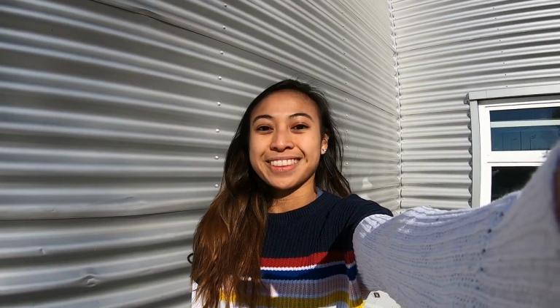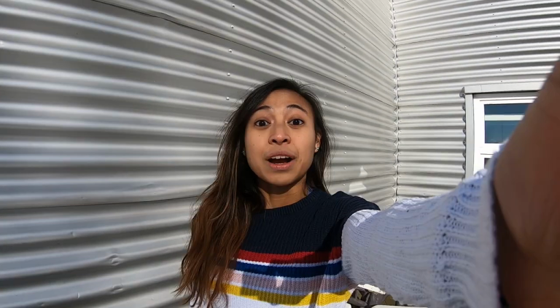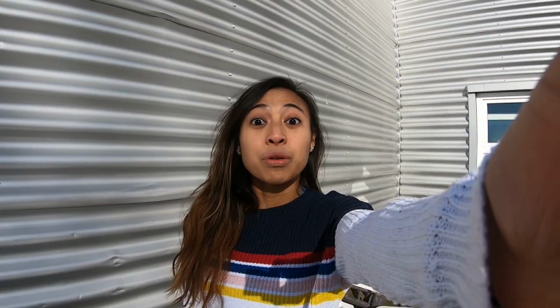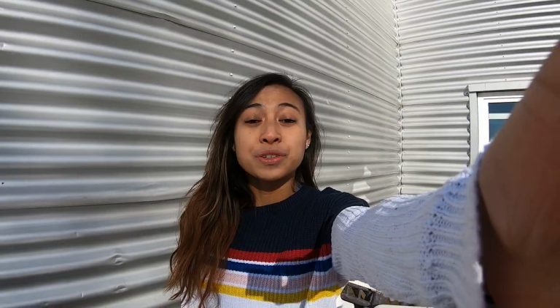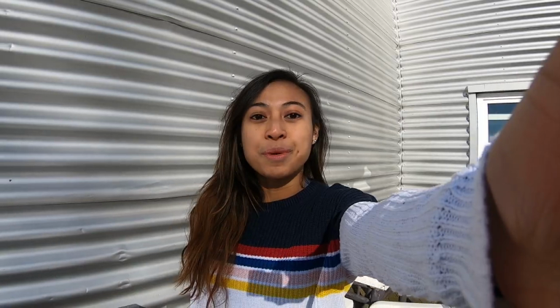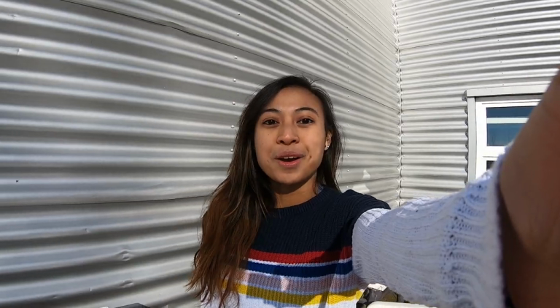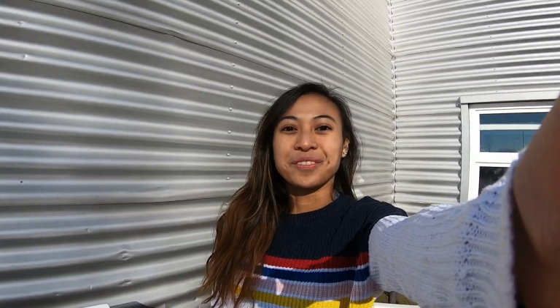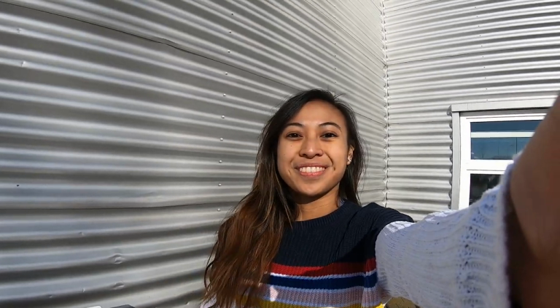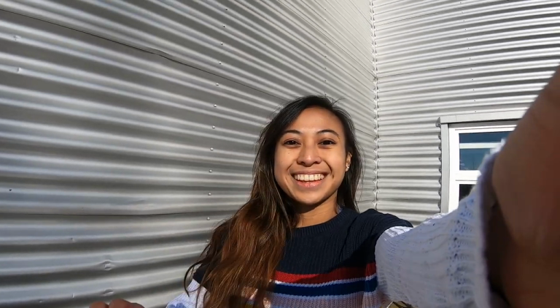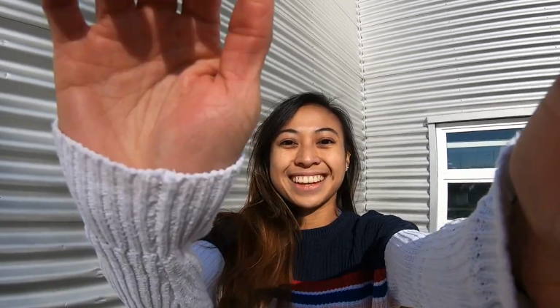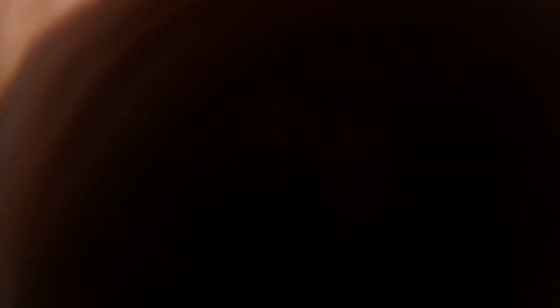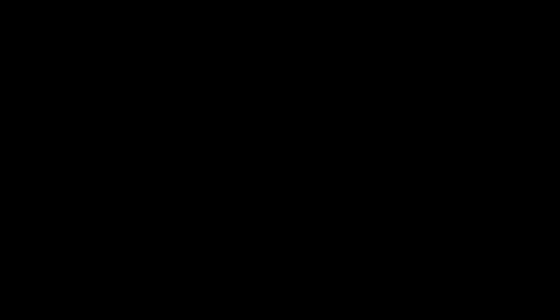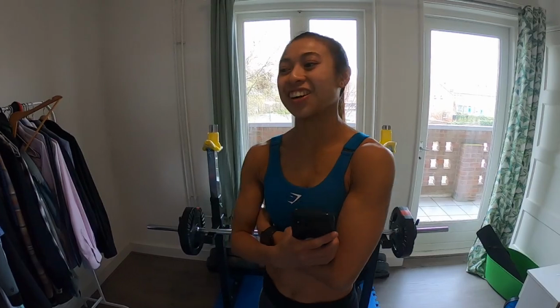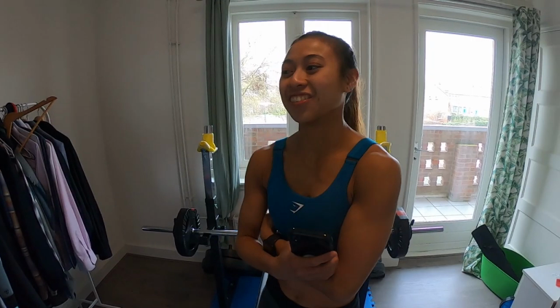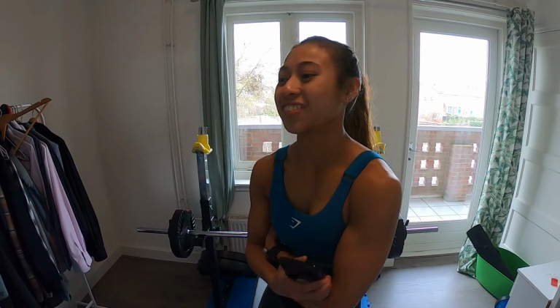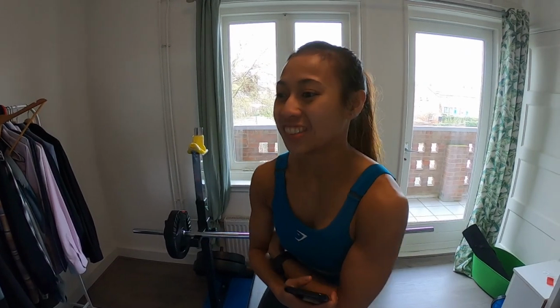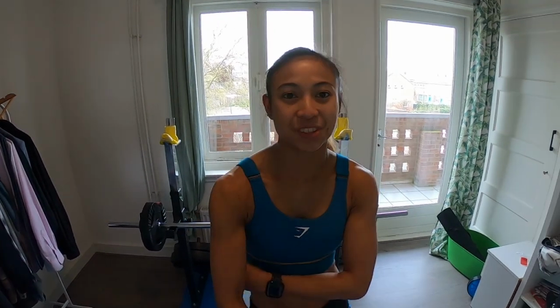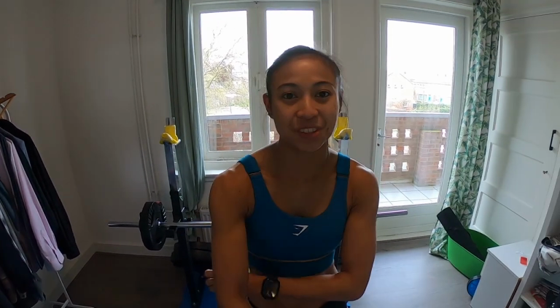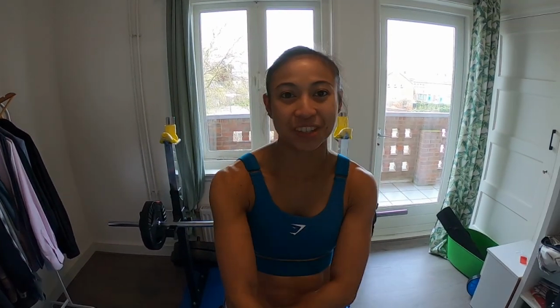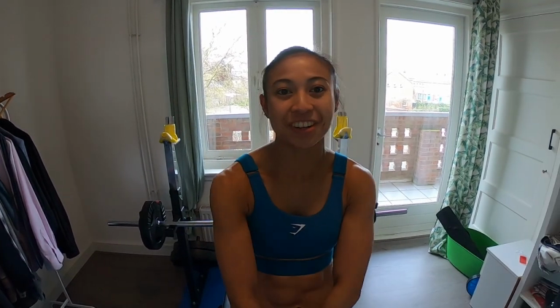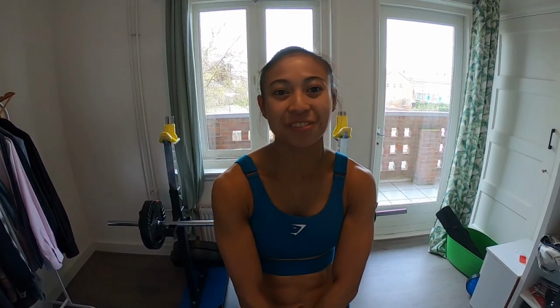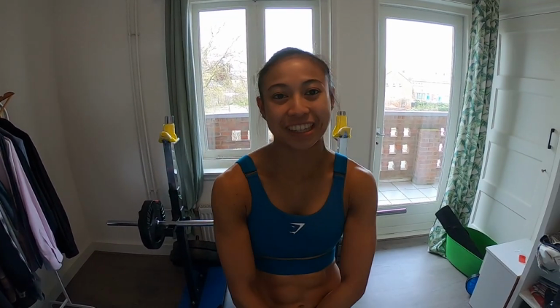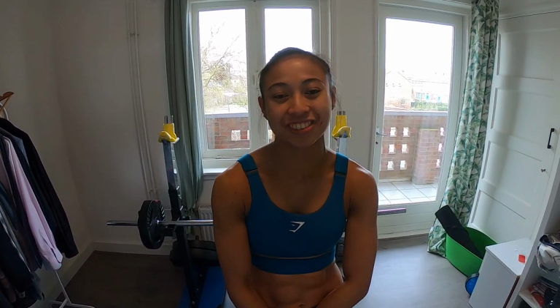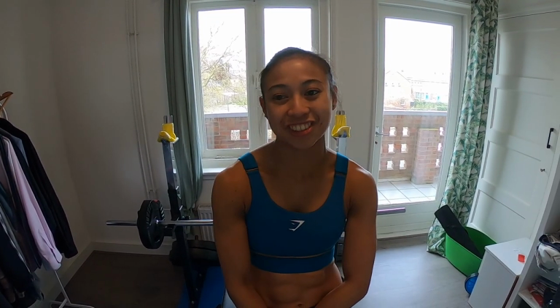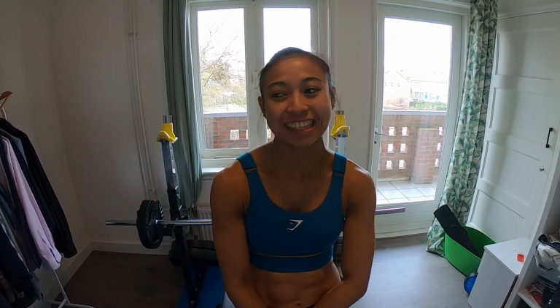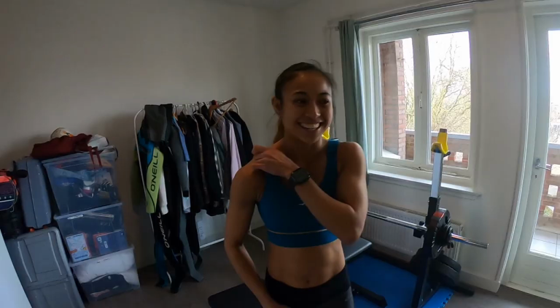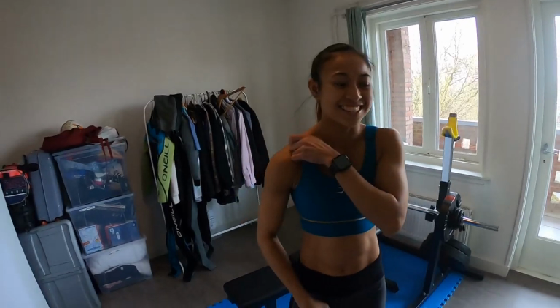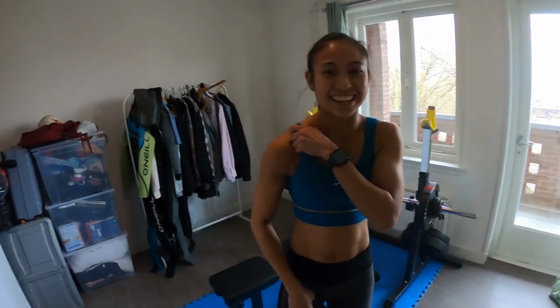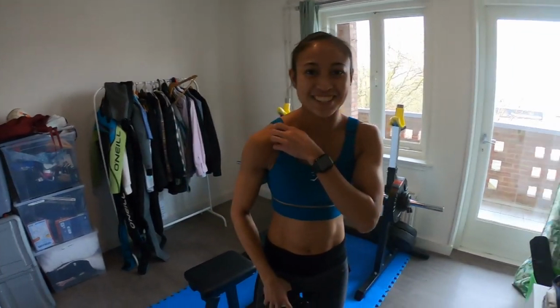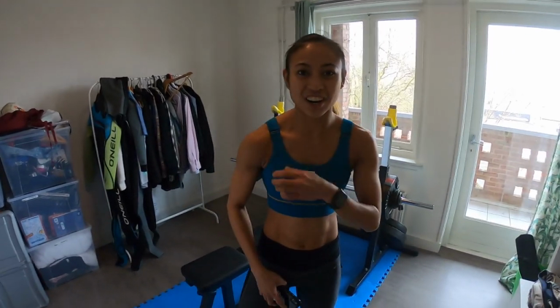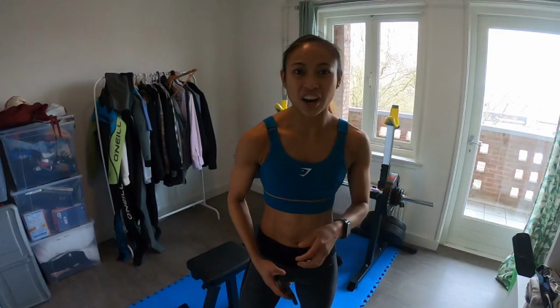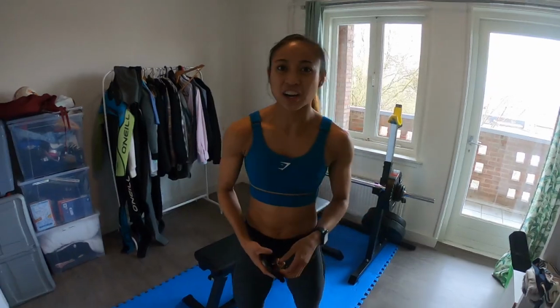Now over from my home — we're gonna do a home workout today. Let's get it started!